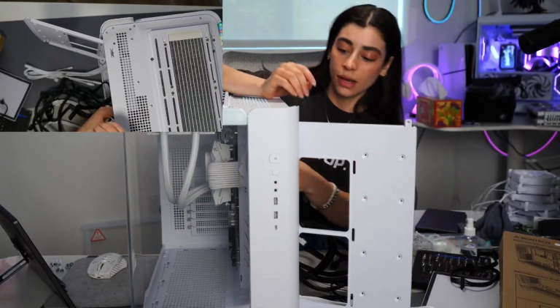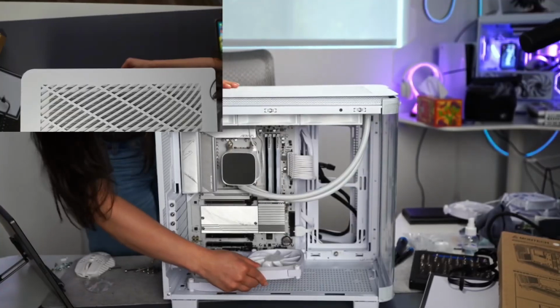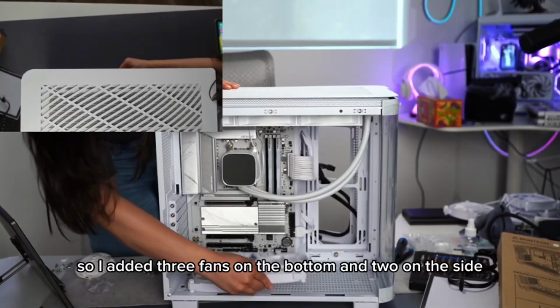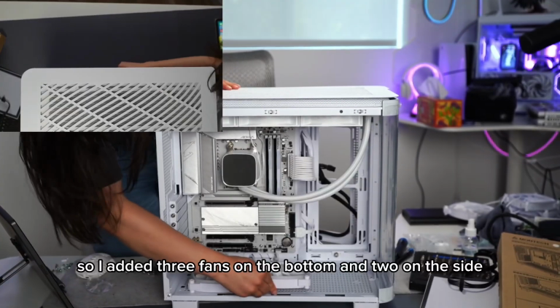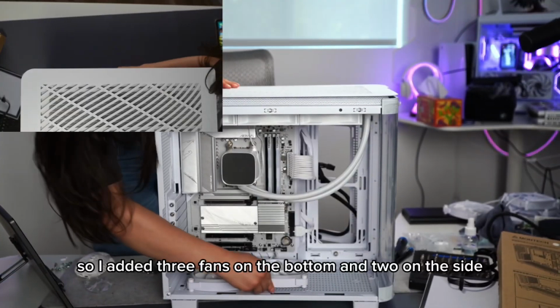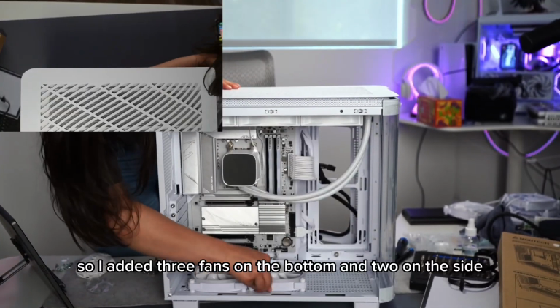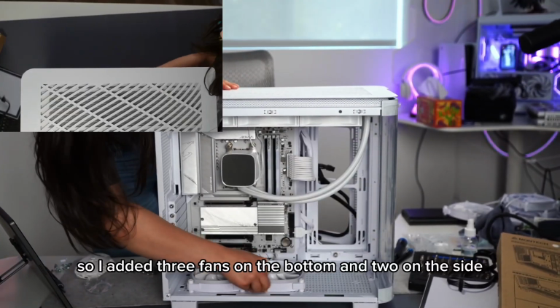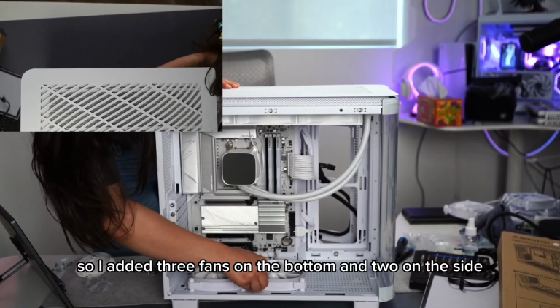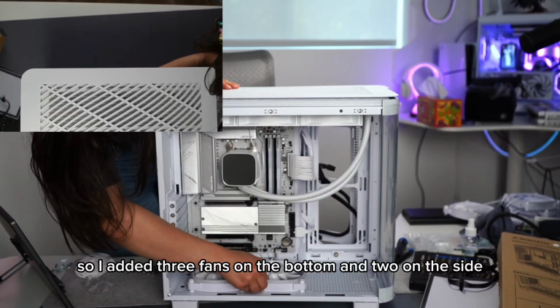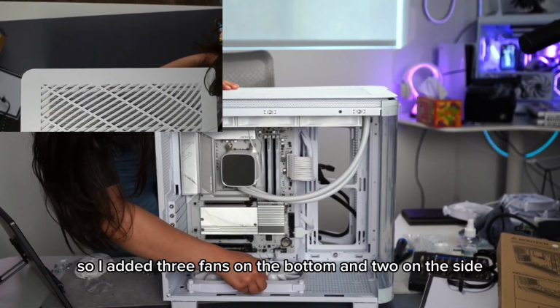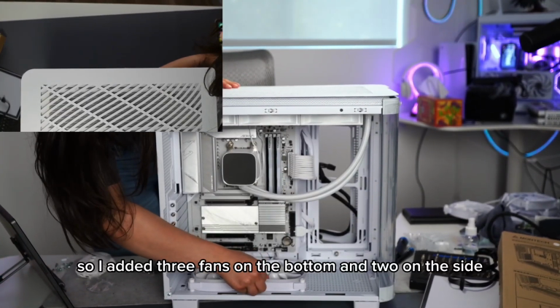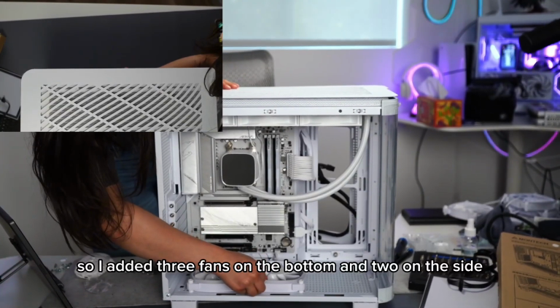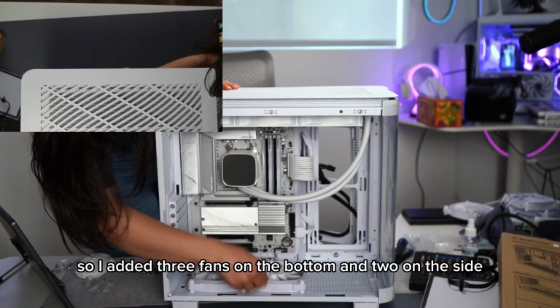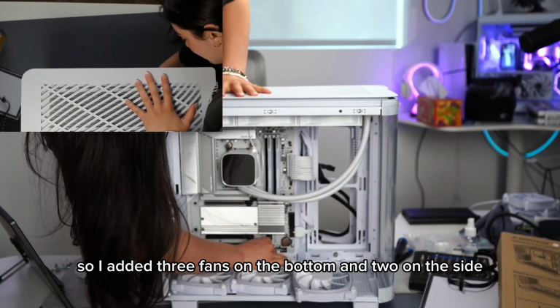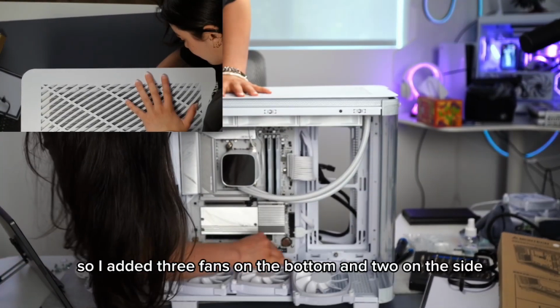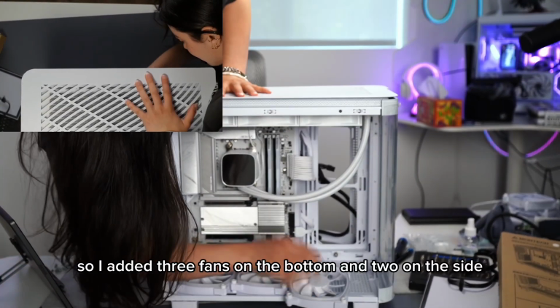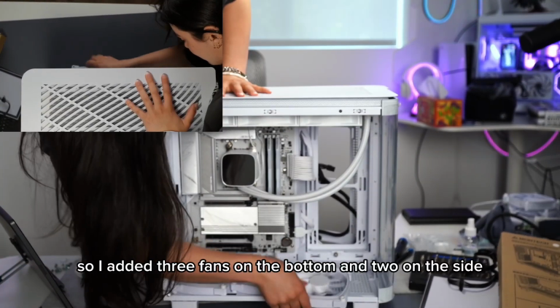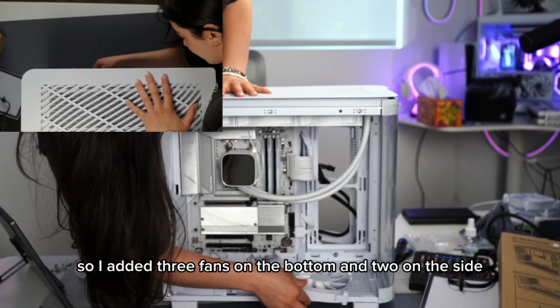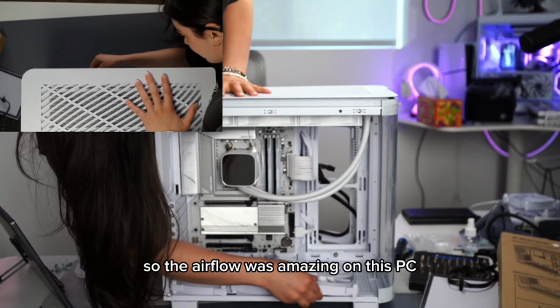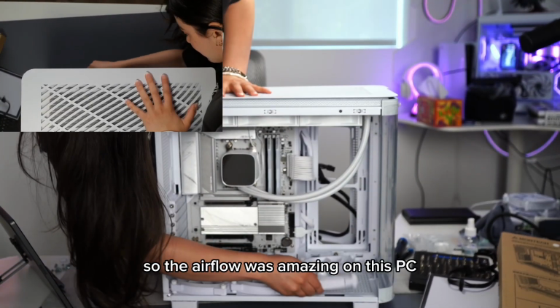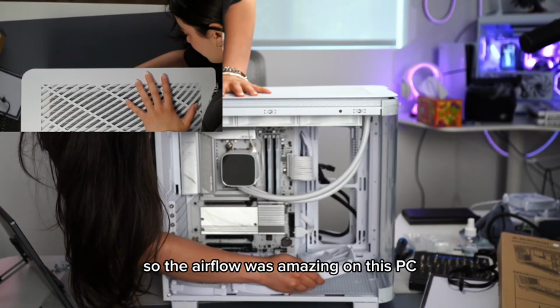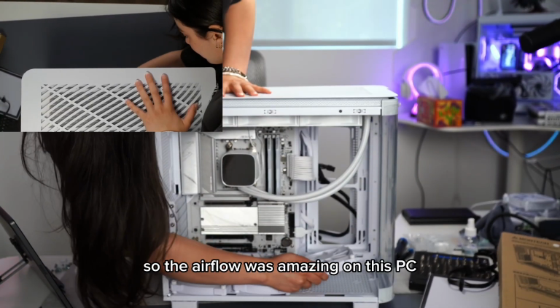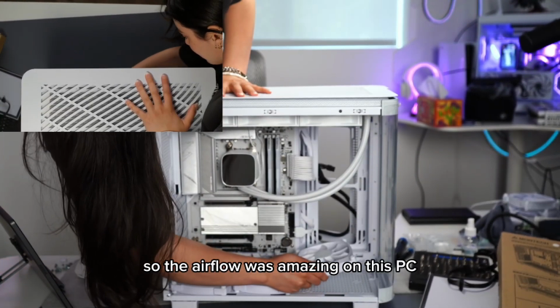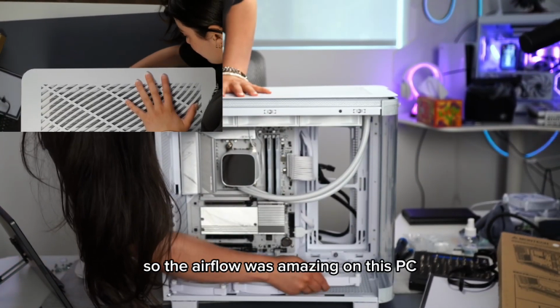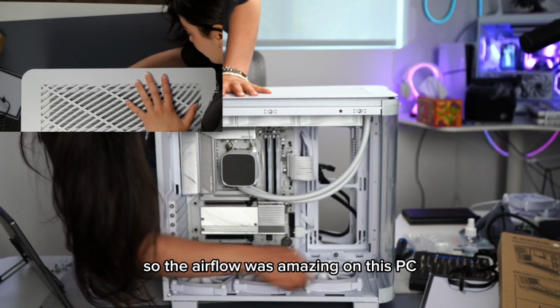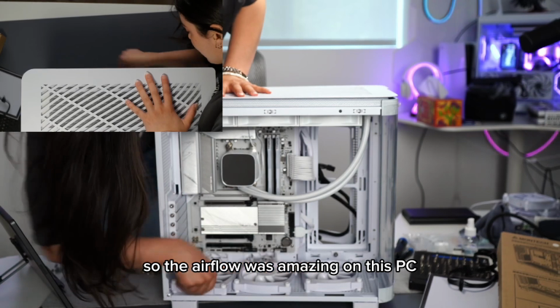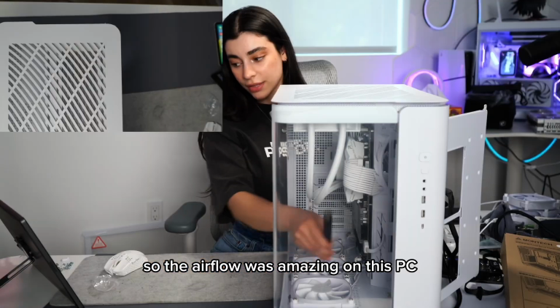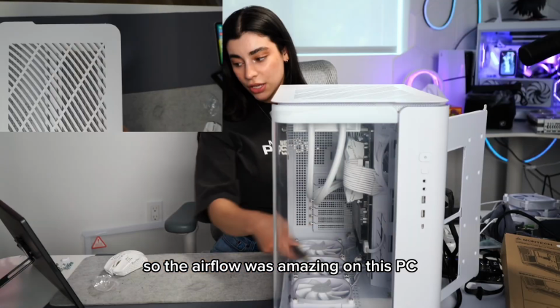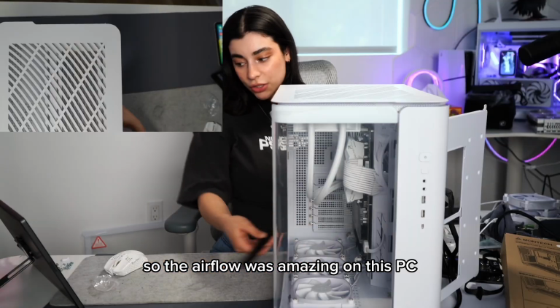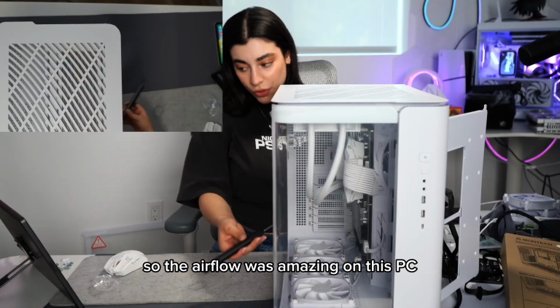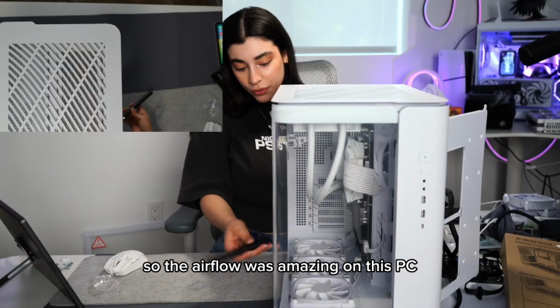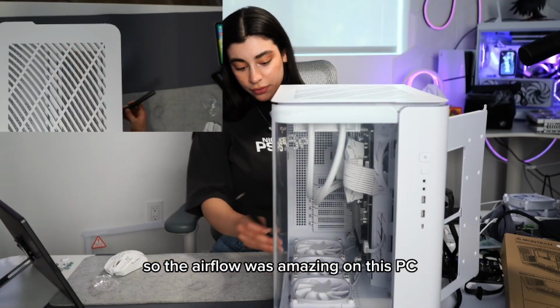I added three fans on the bottom and two on the side, so the airflow was amazing on this PC.